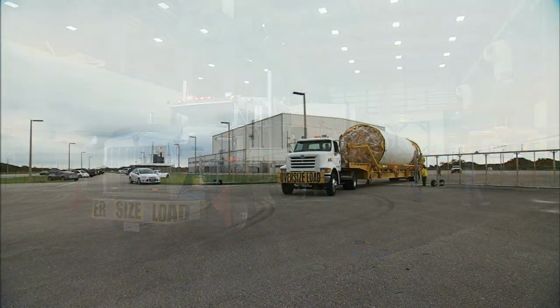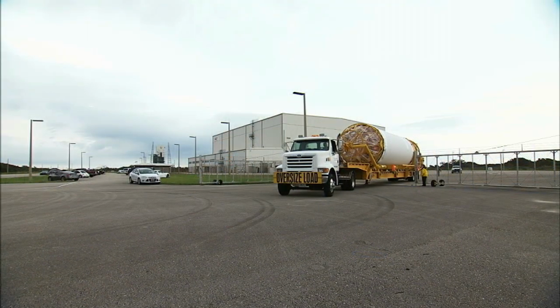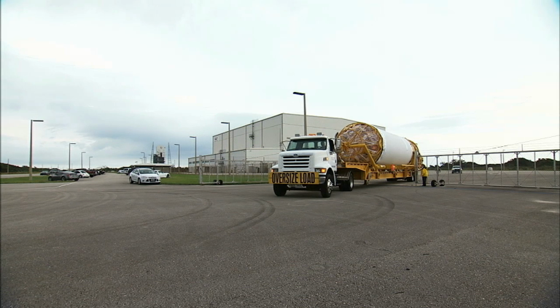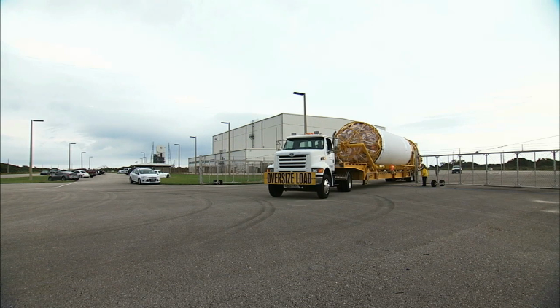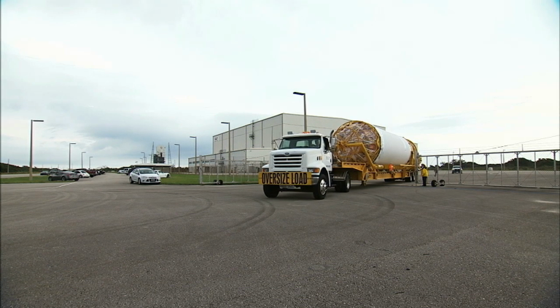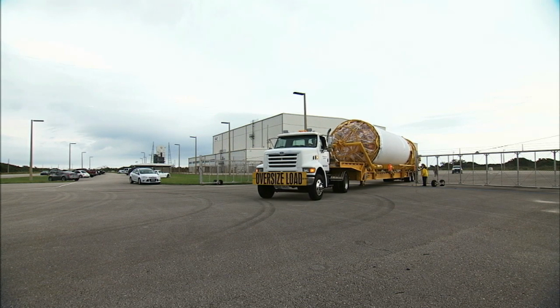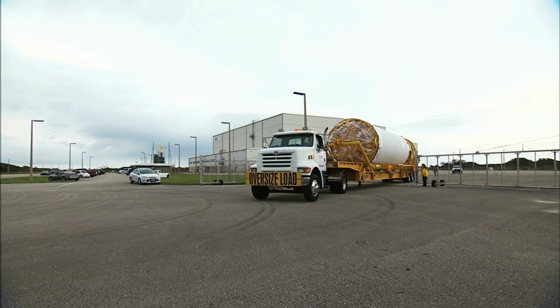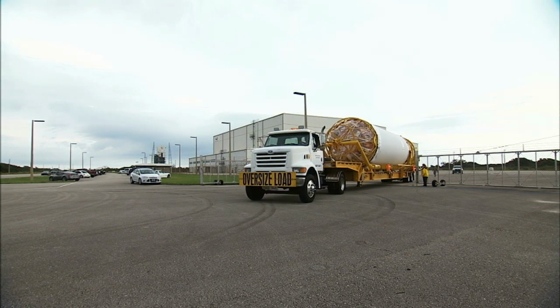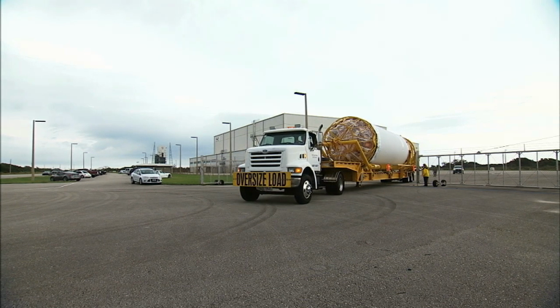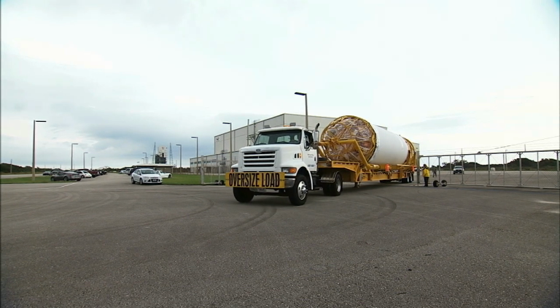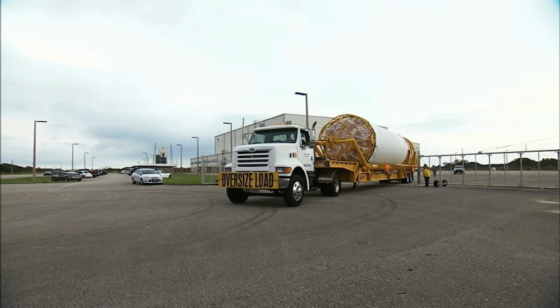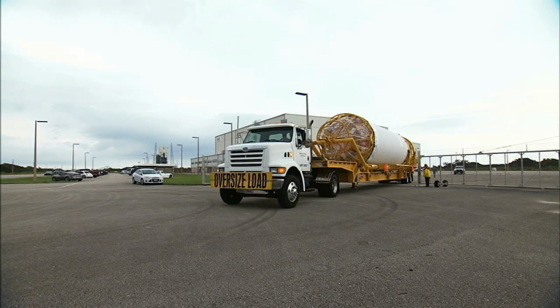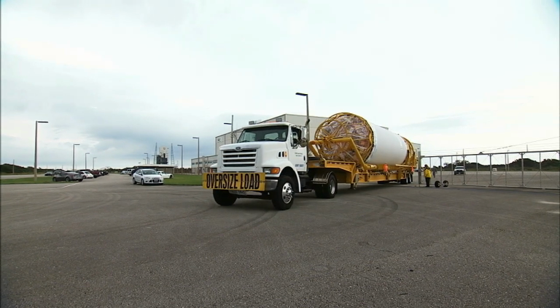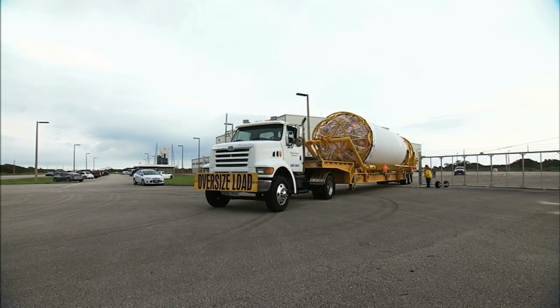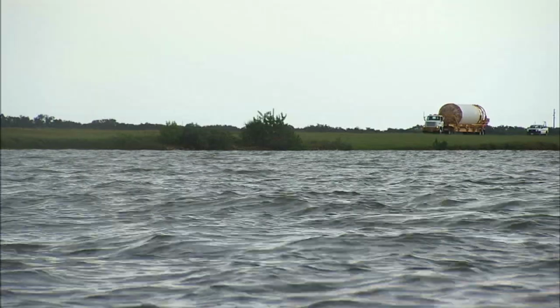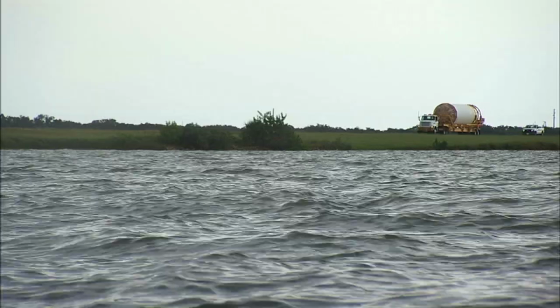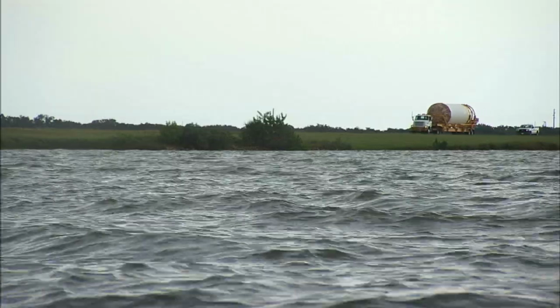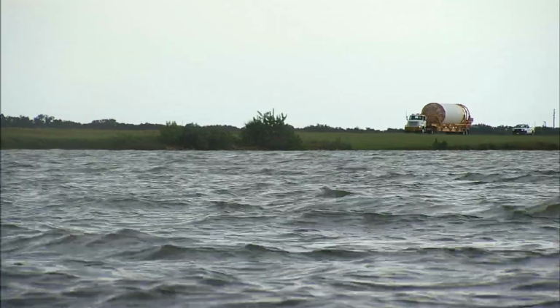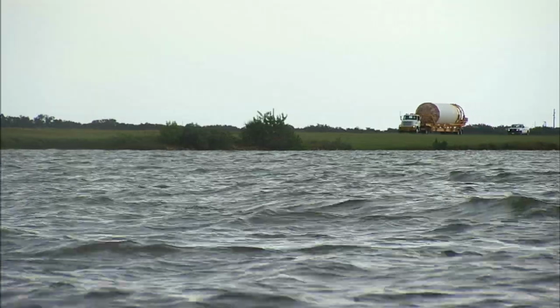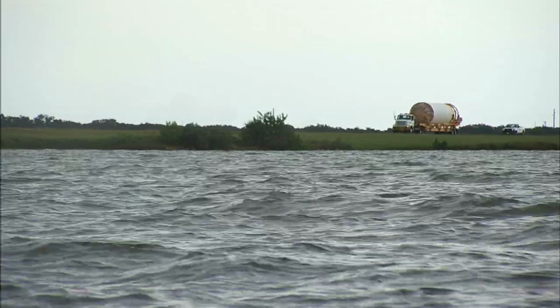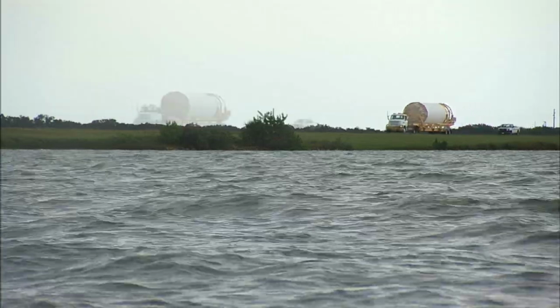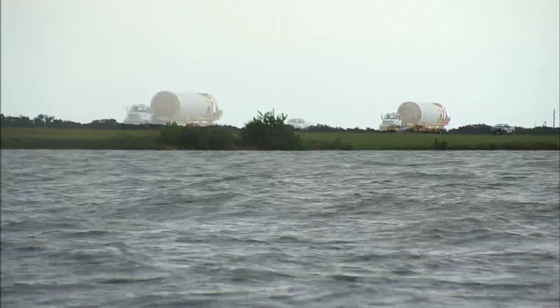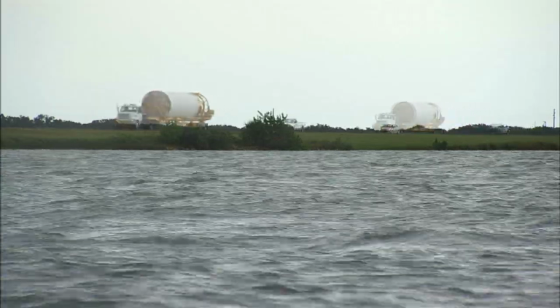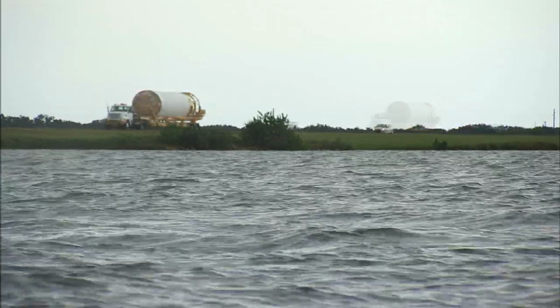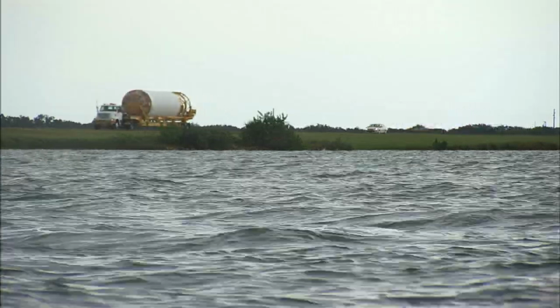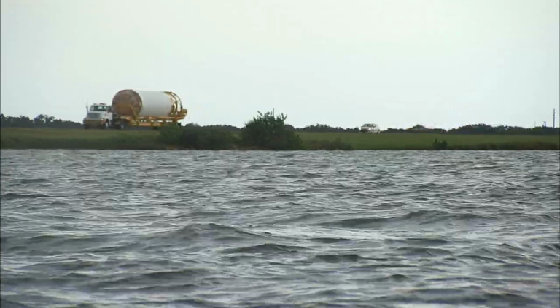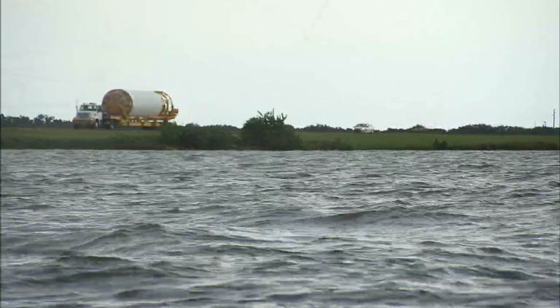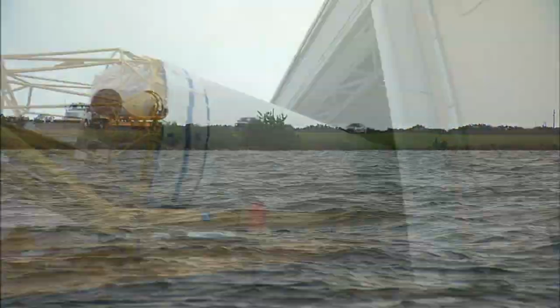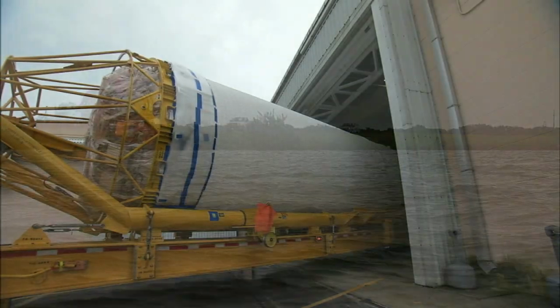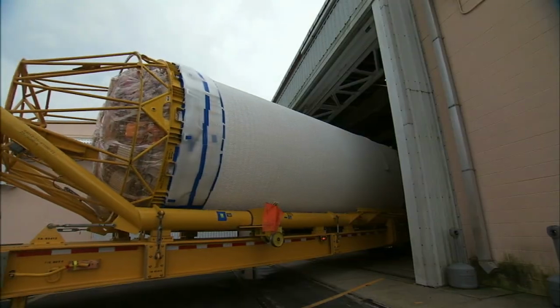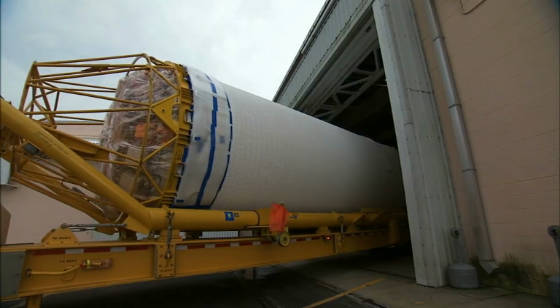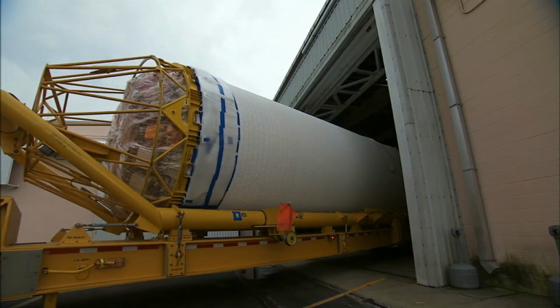The next day, the Centaur upper stage was moved to the Atlas Space Flight Operations Center near Launch Complex 41.